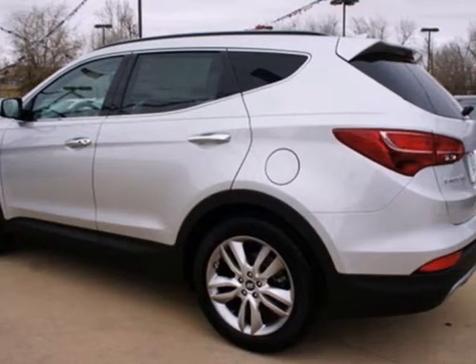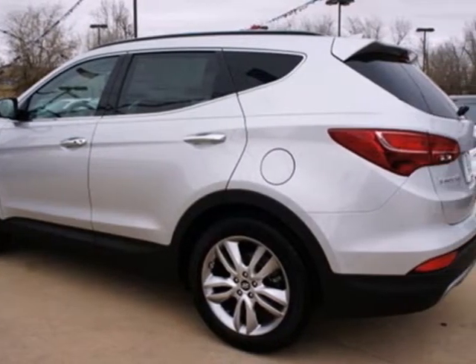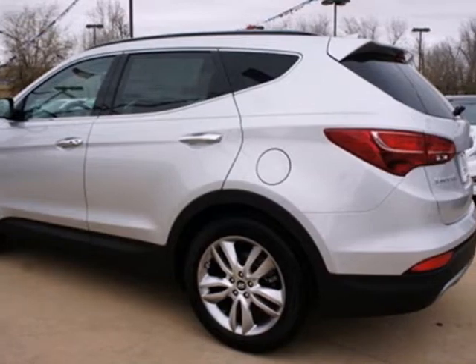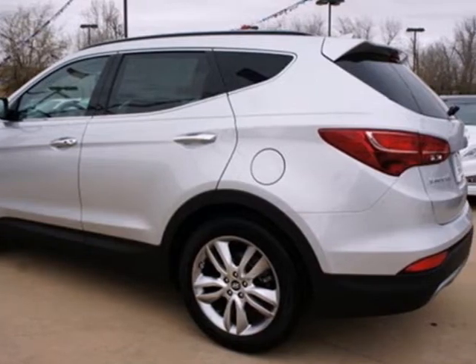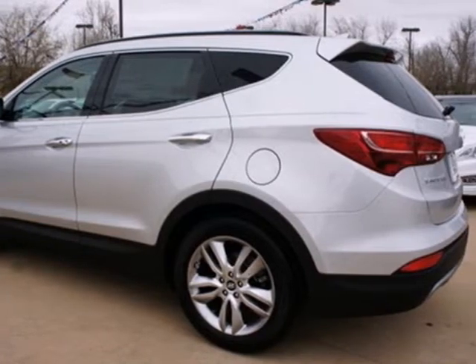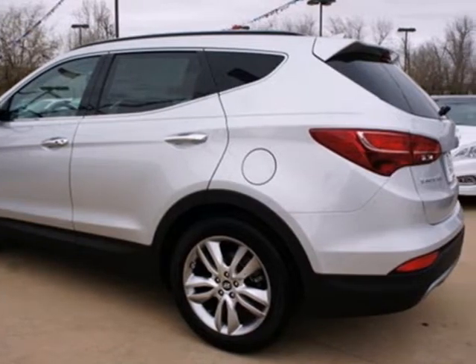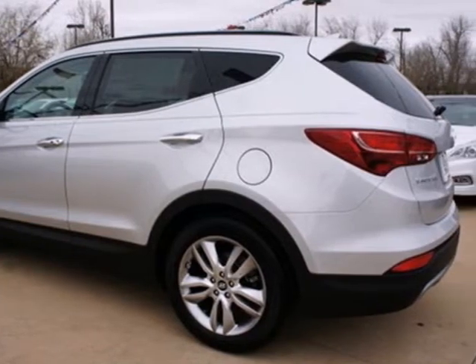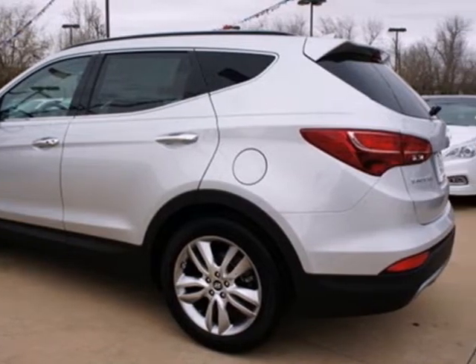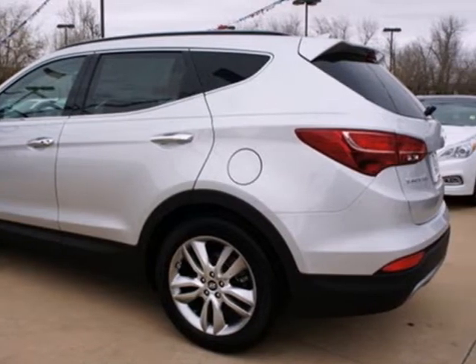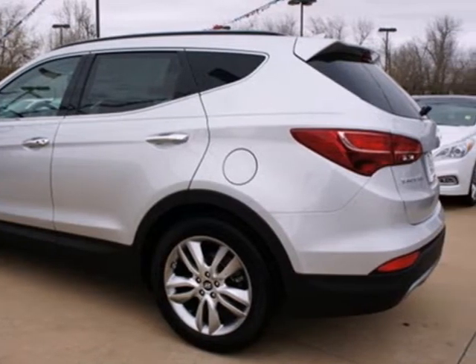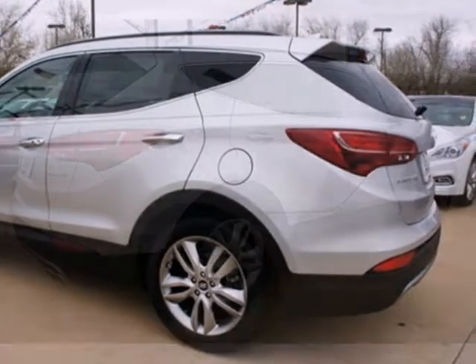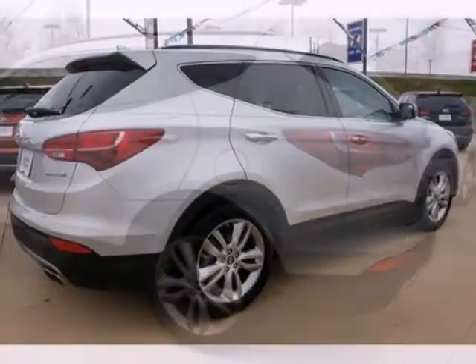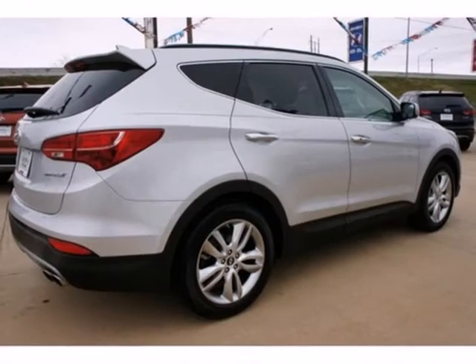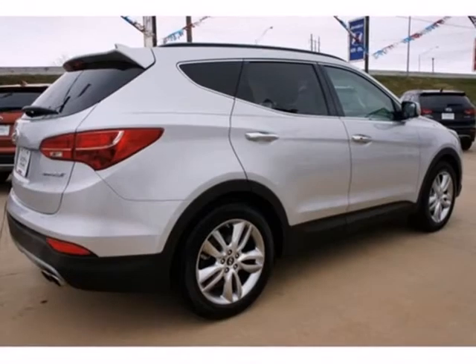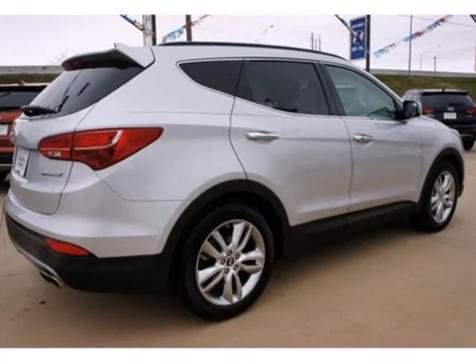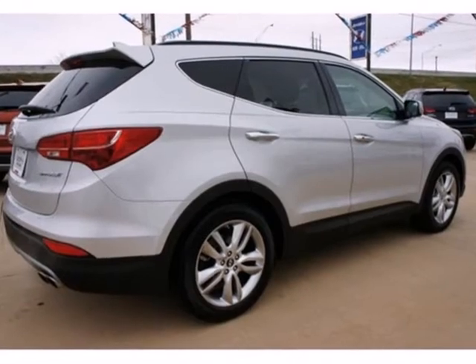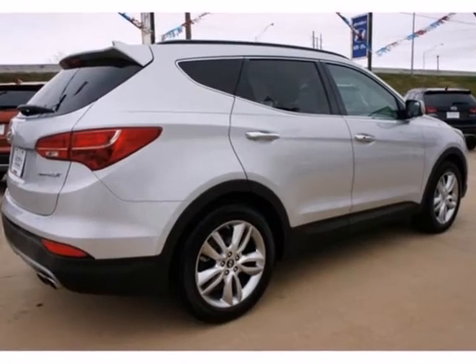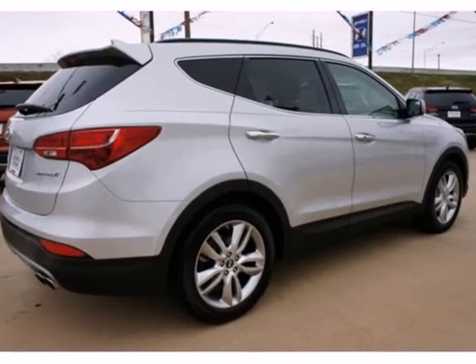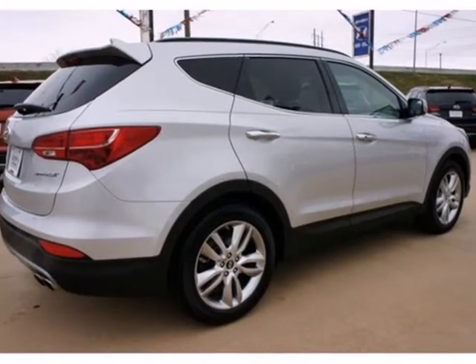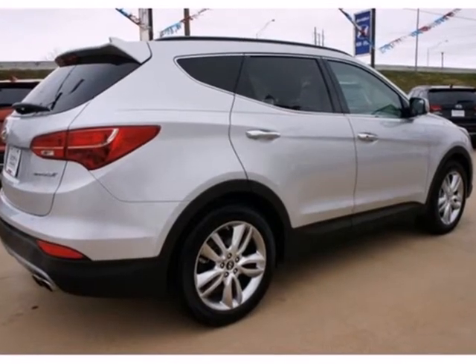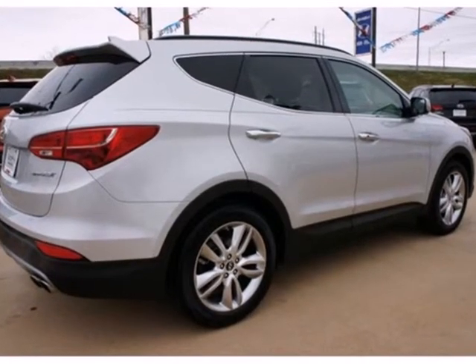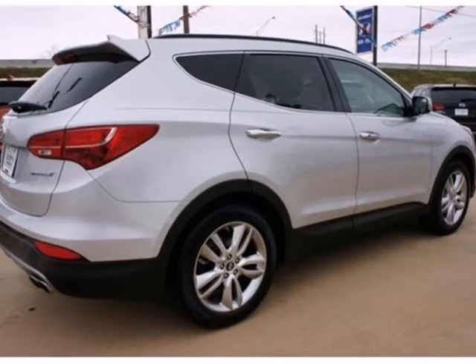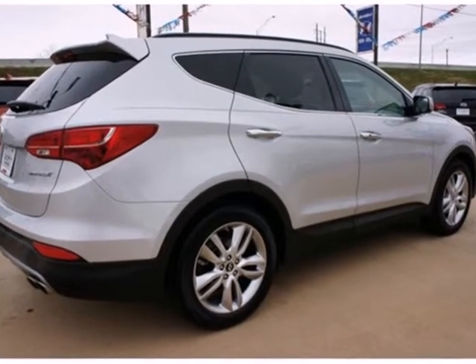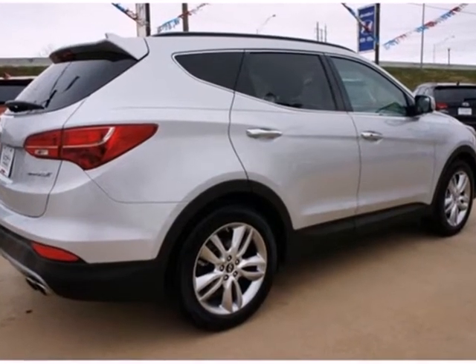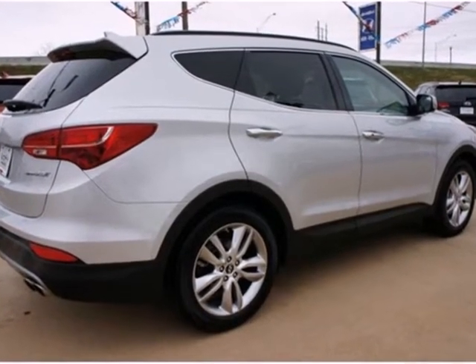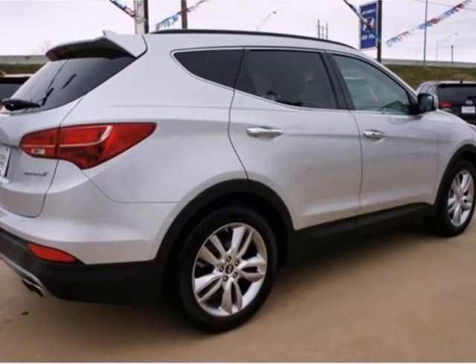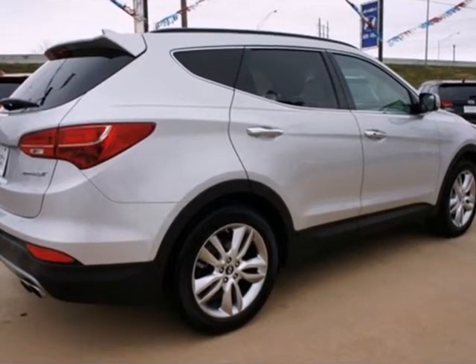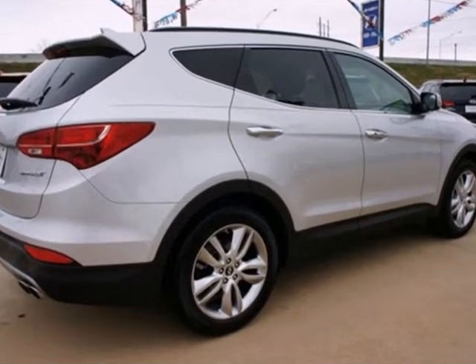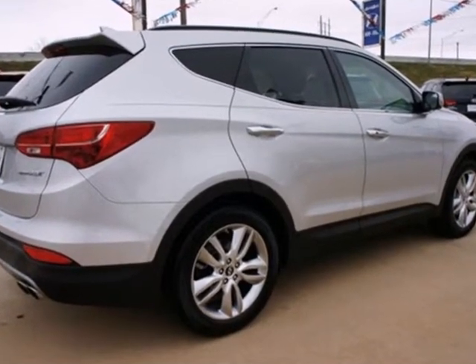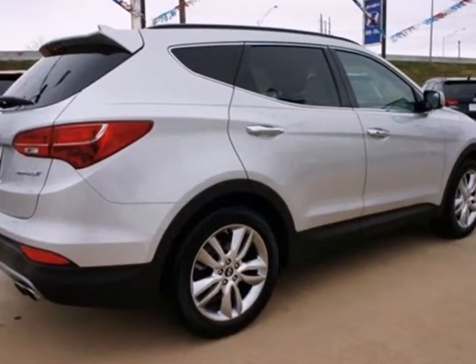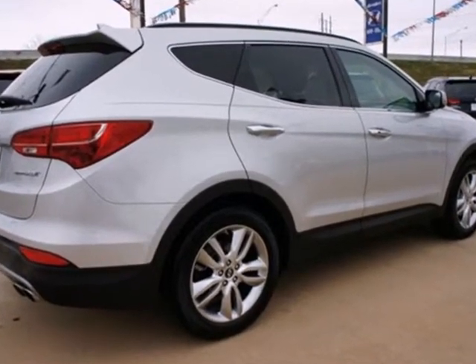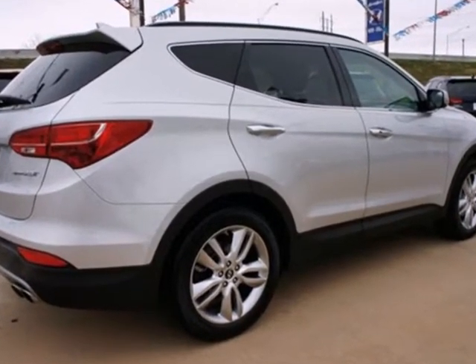Flexibility and style reigns supreme in this Santa Fe. Come on in and take it for a spin today.